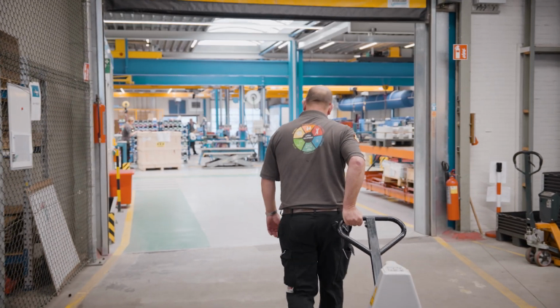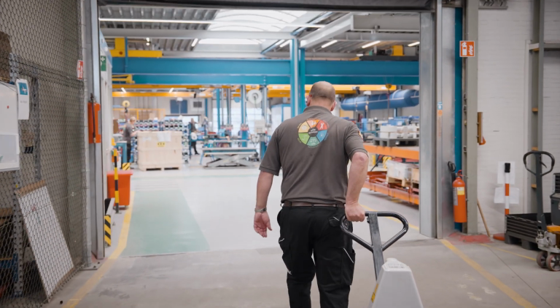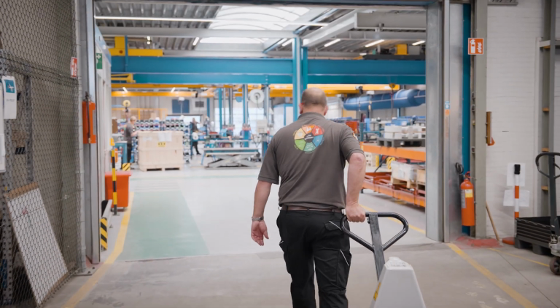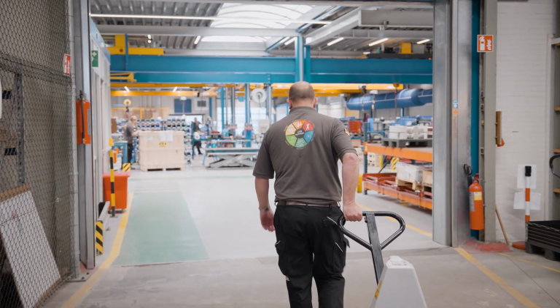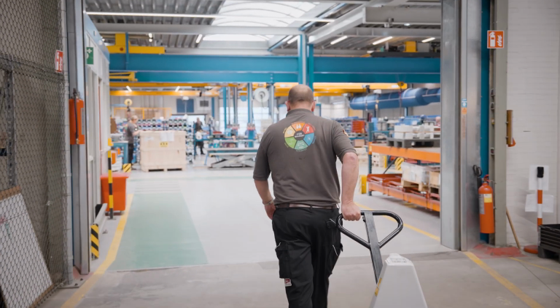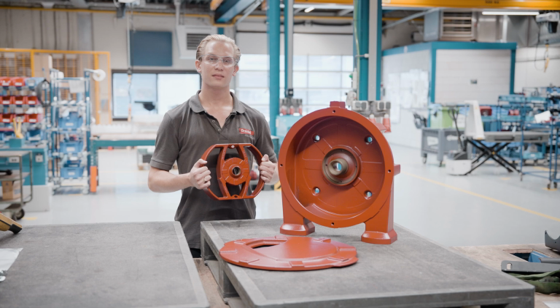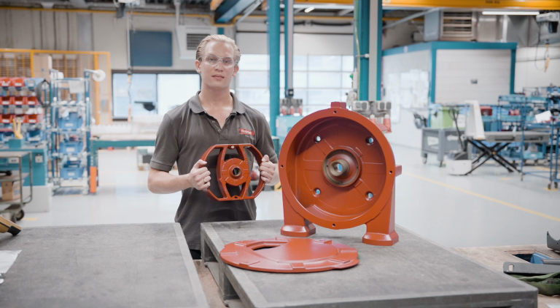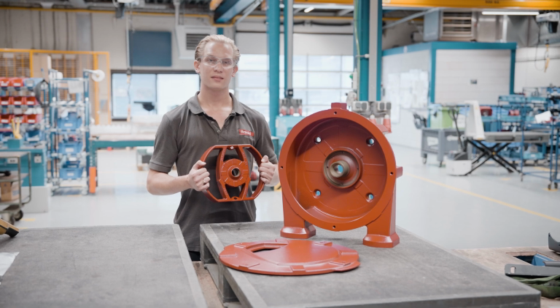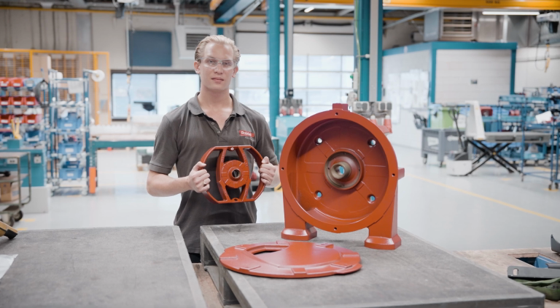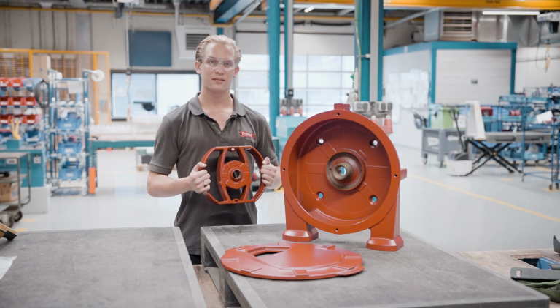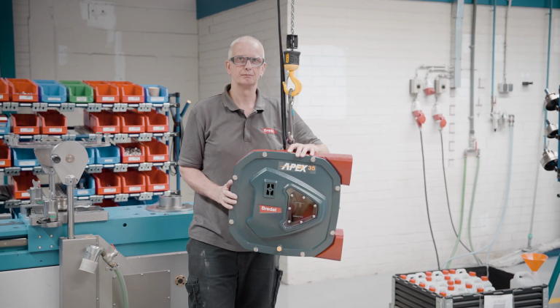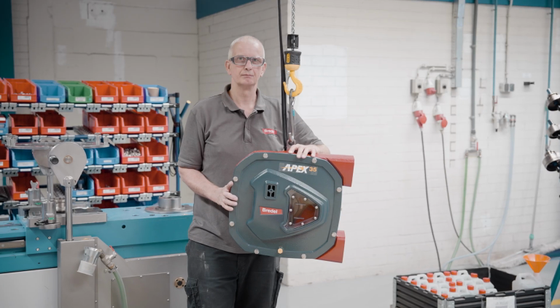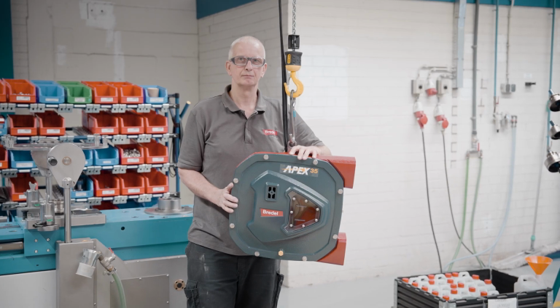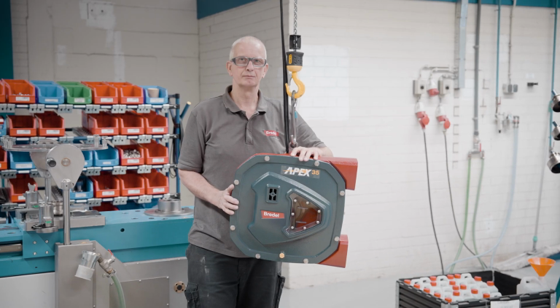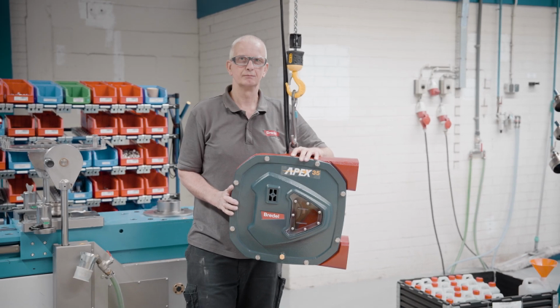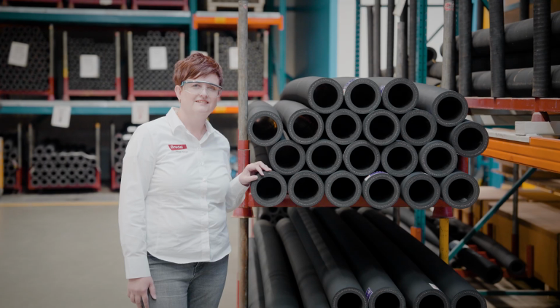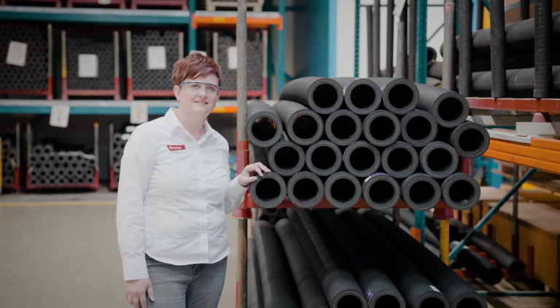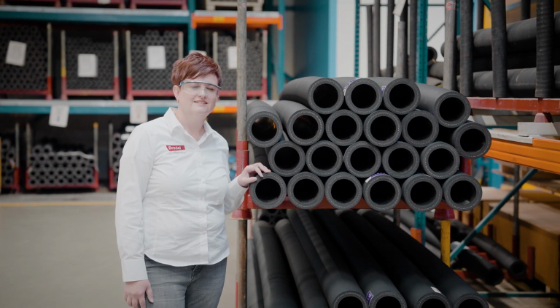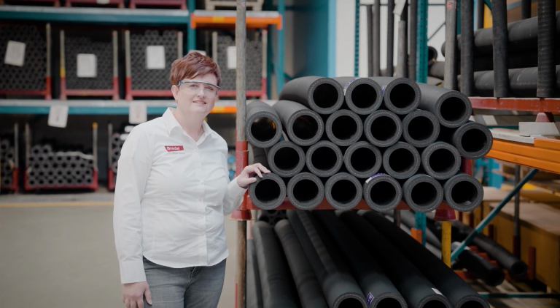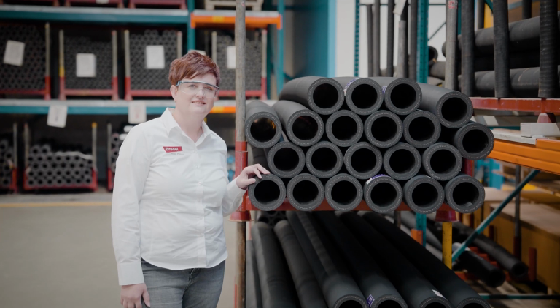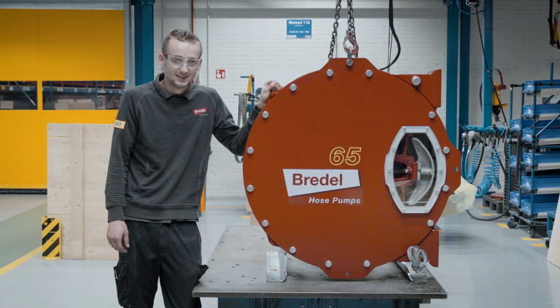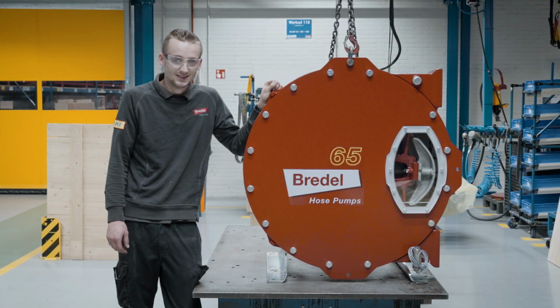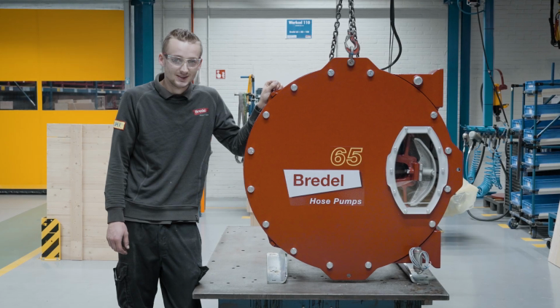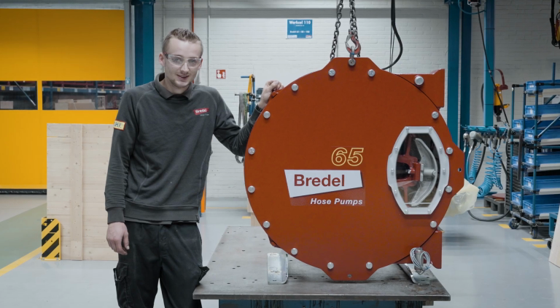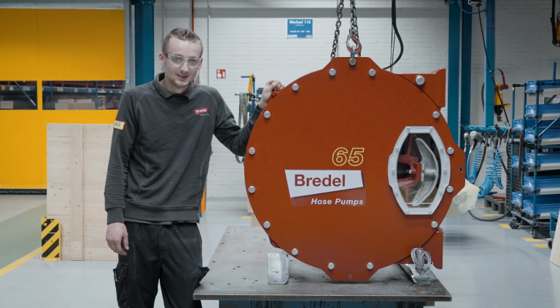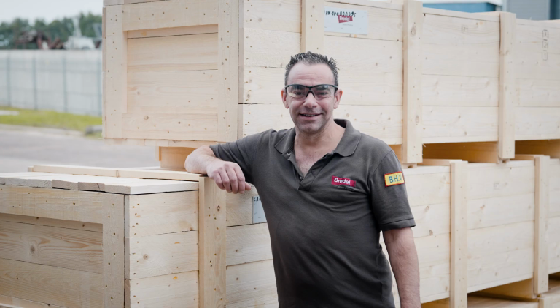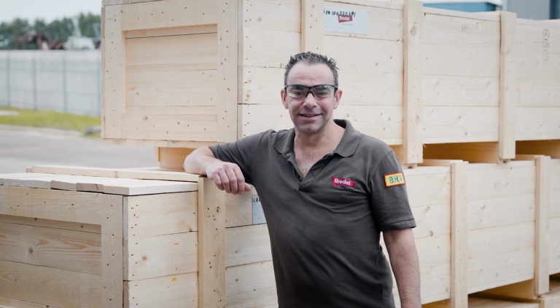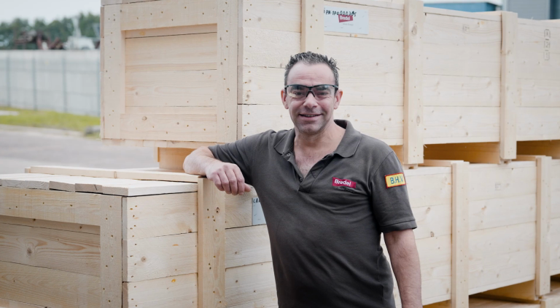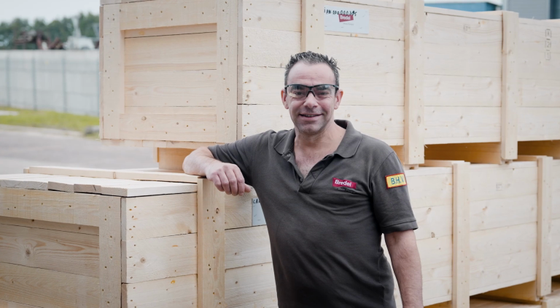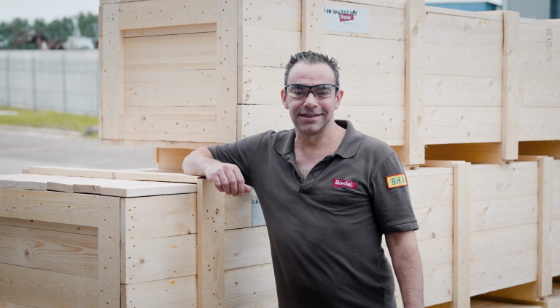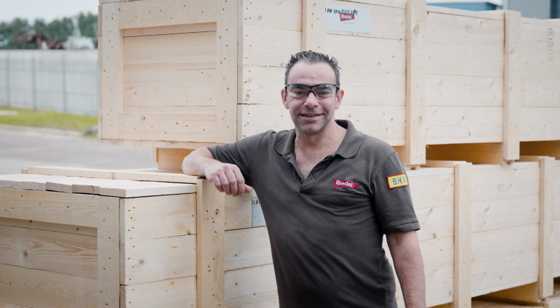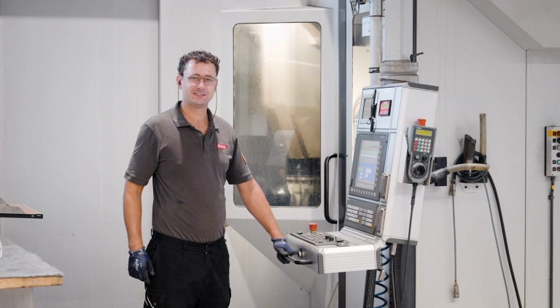It is our factory — it is us, 60 to 70 people, making this happen. I take pride in the fact that I lead this crew.